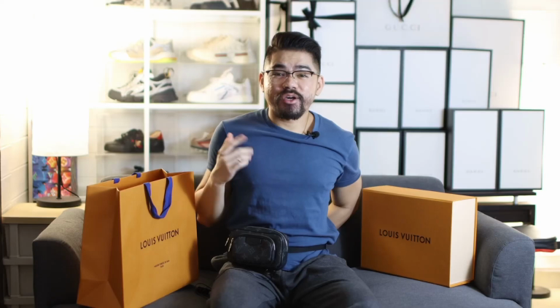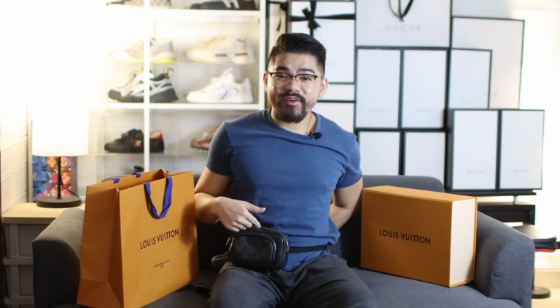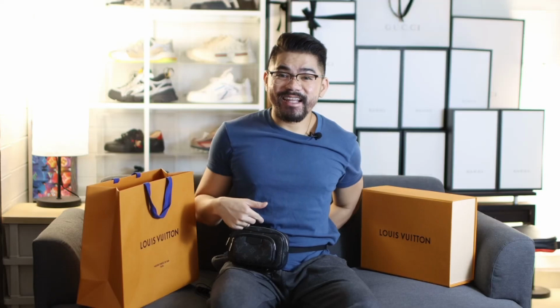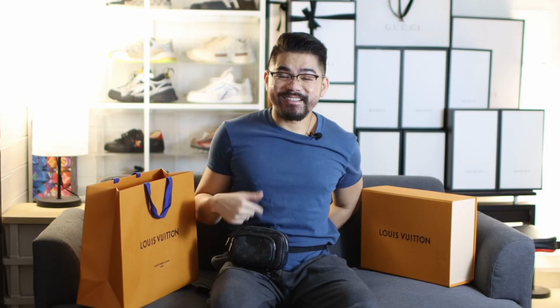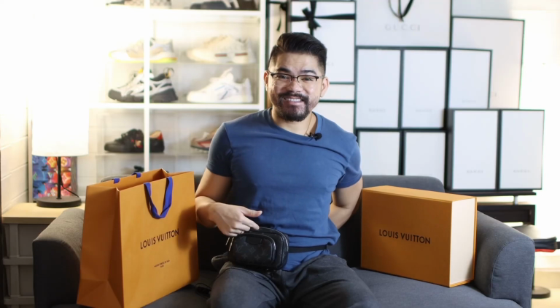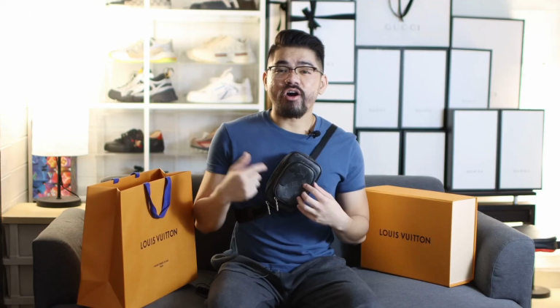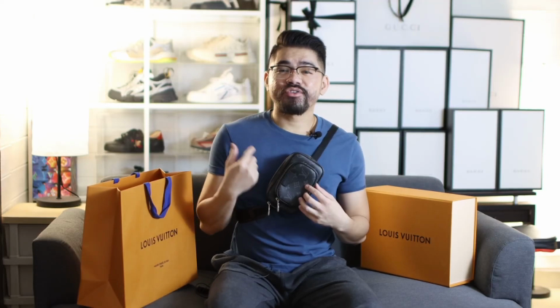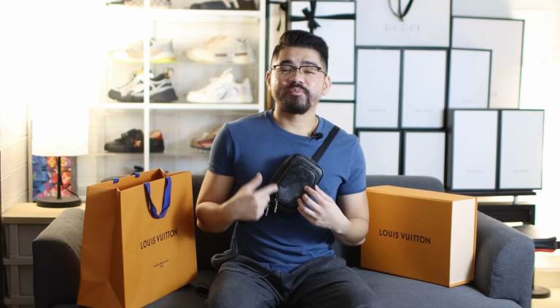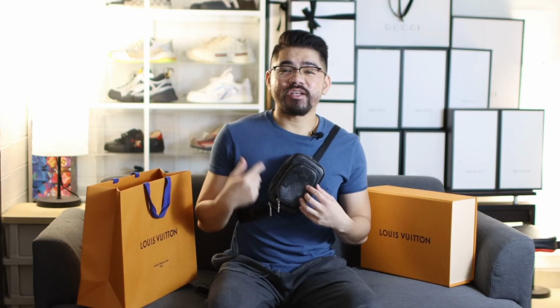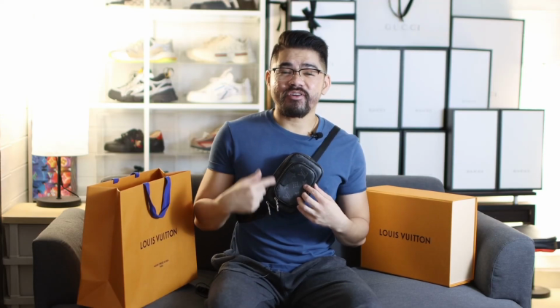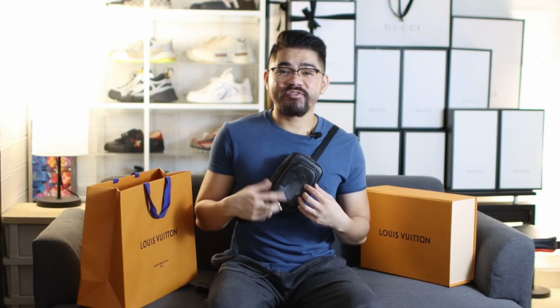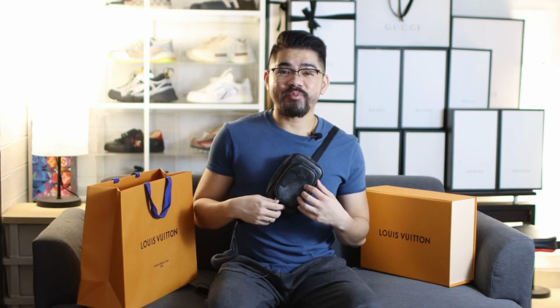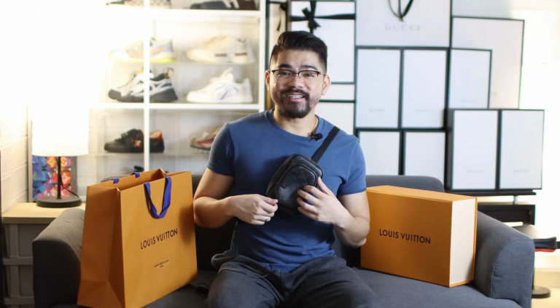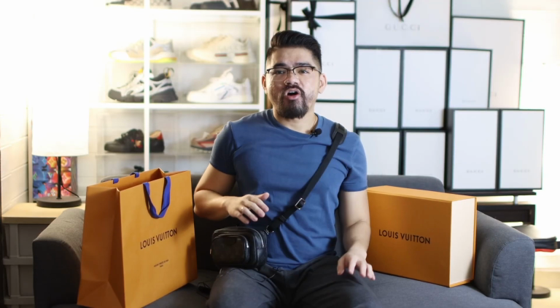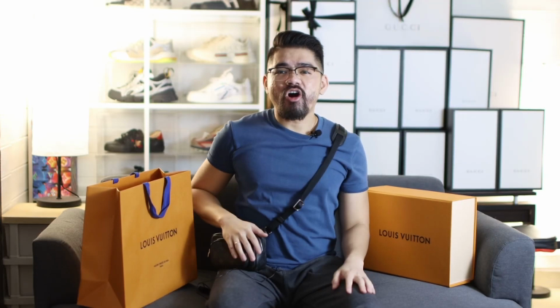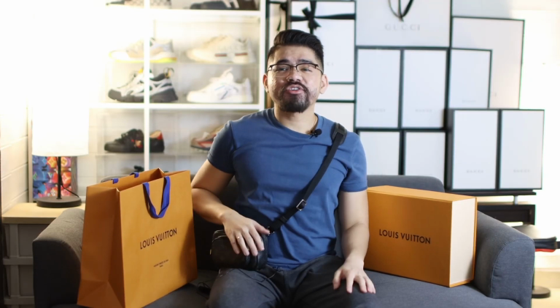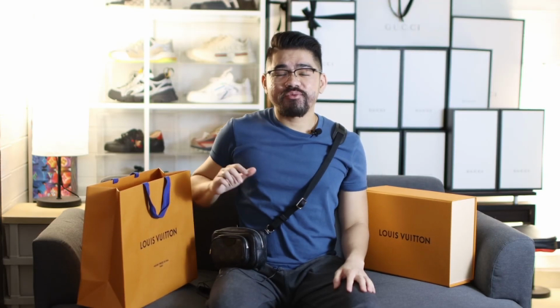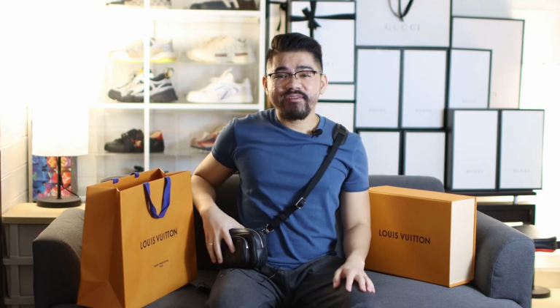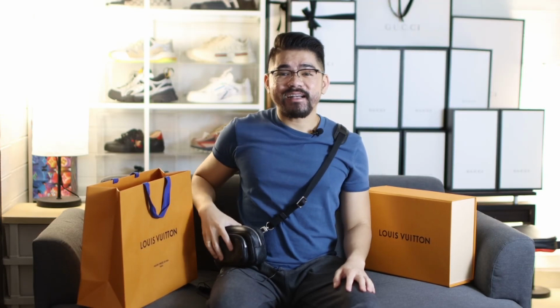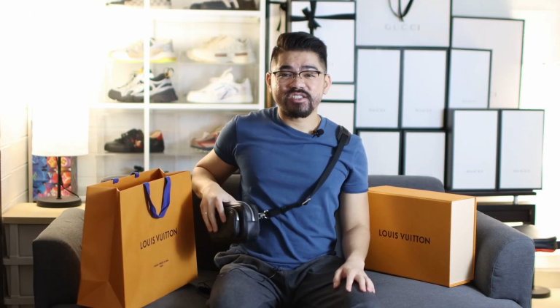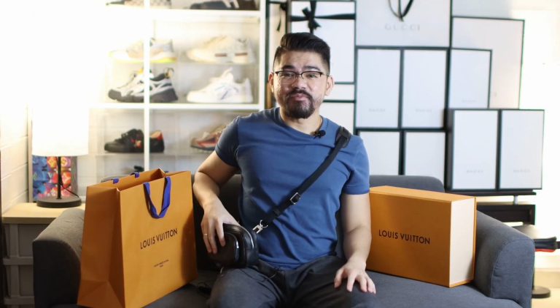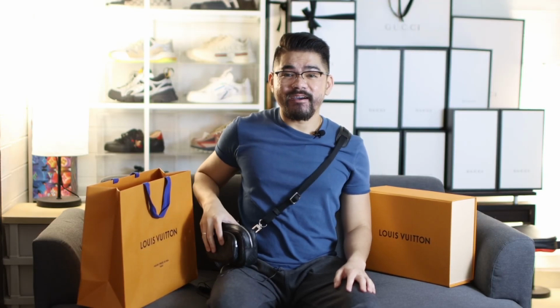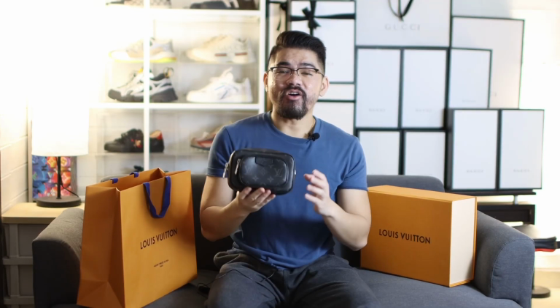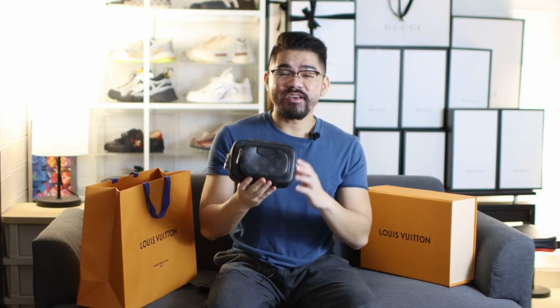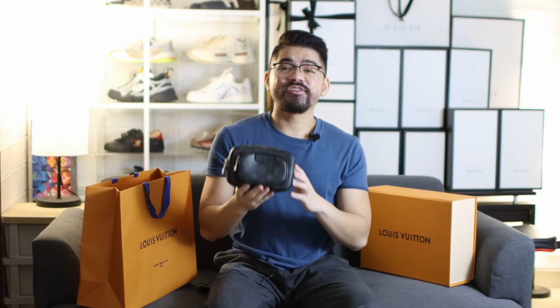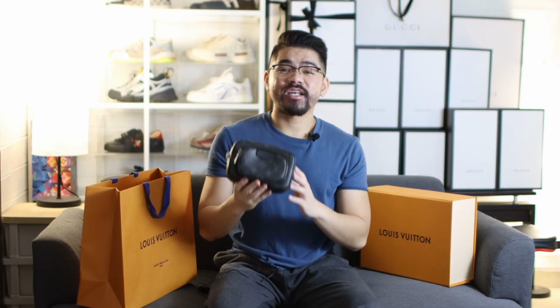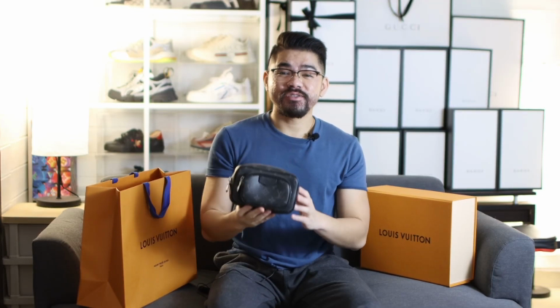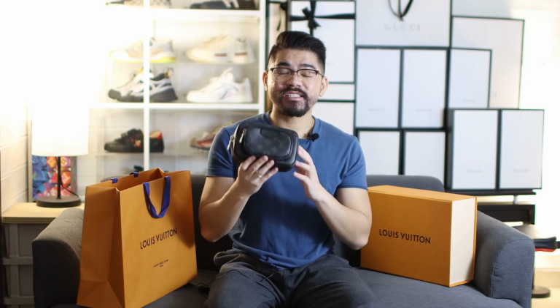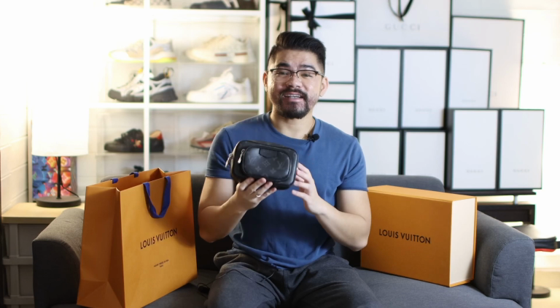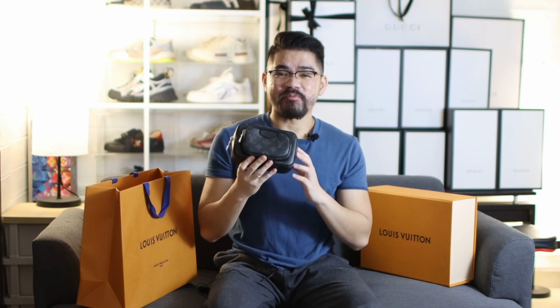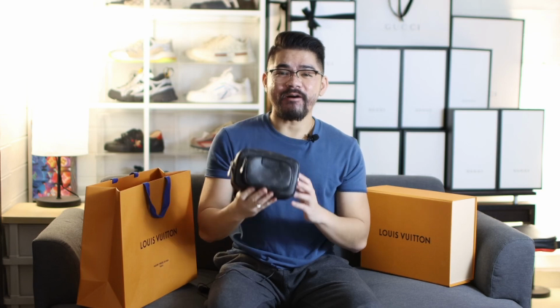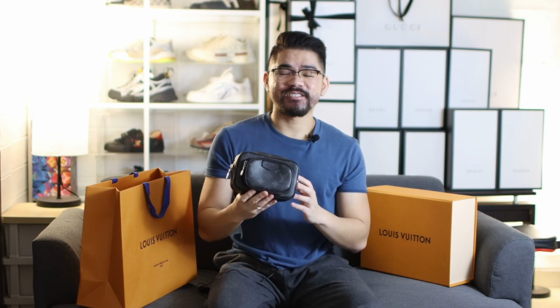You can wear it like this, or you can put it in front of your body, or you can wear it as a sling bag, or even you can use it as a pouch.